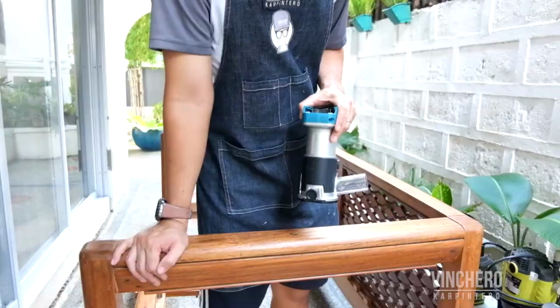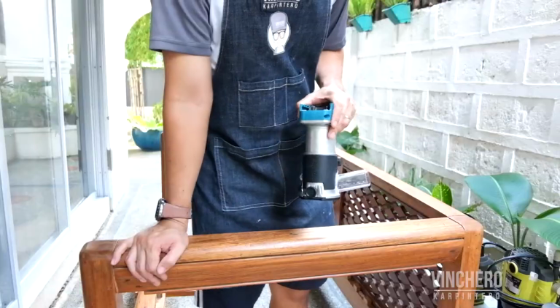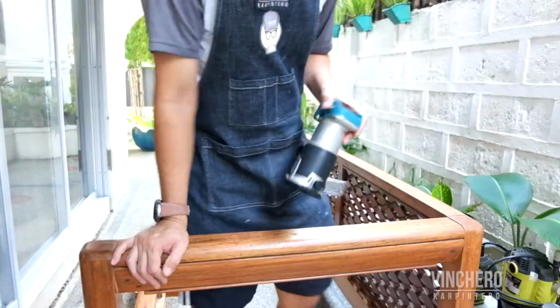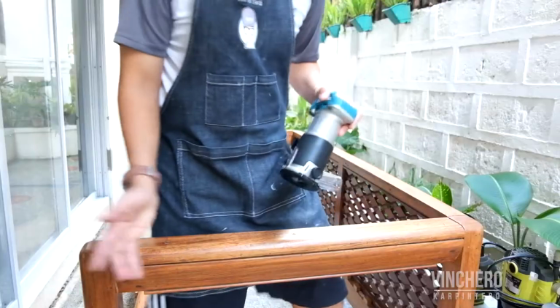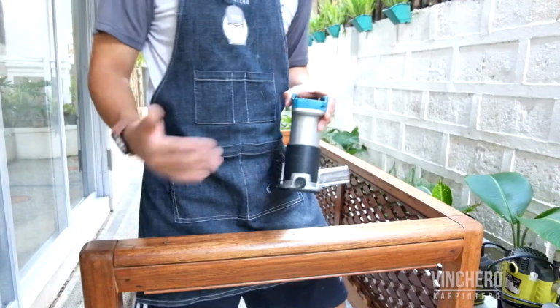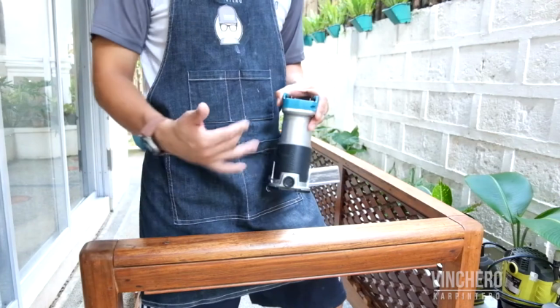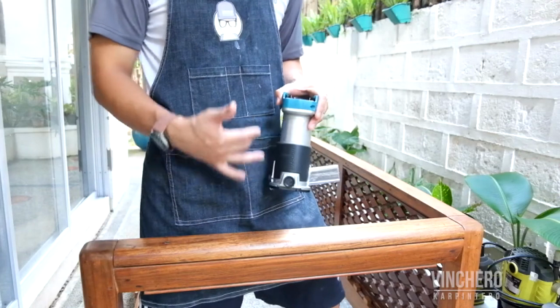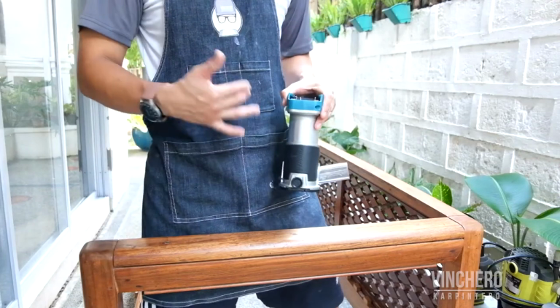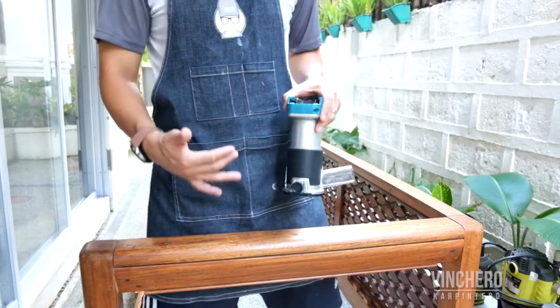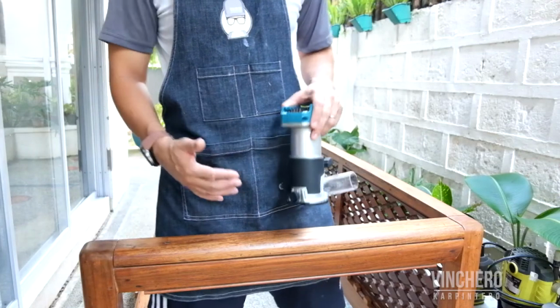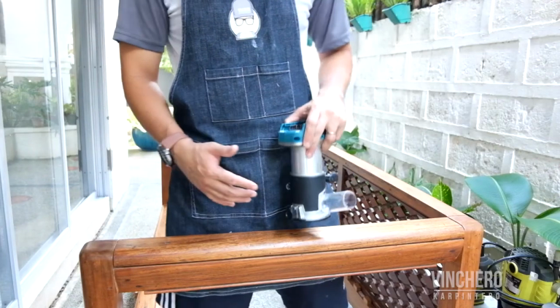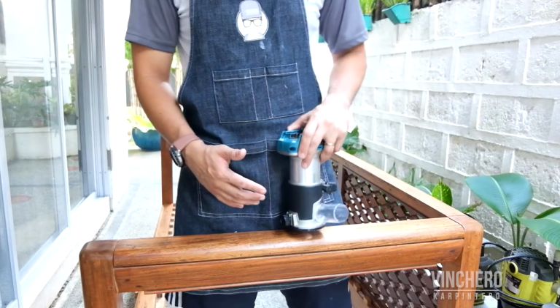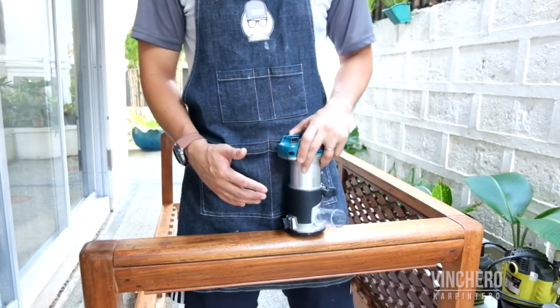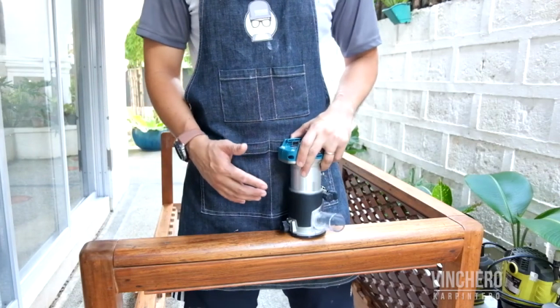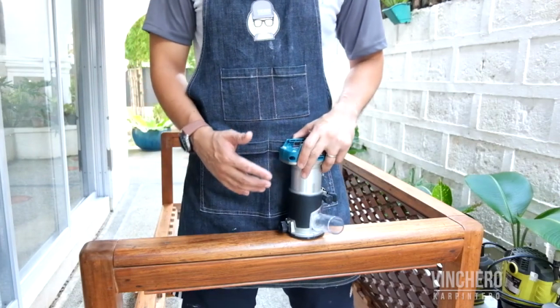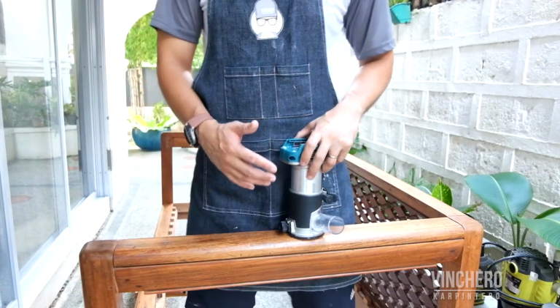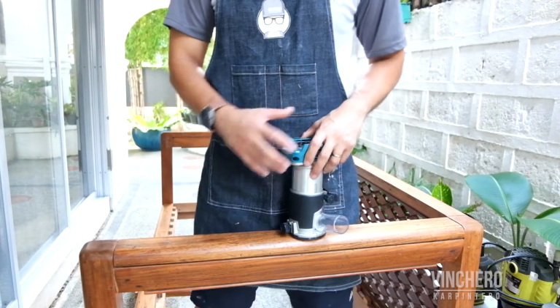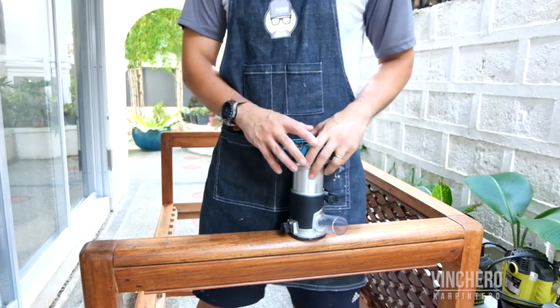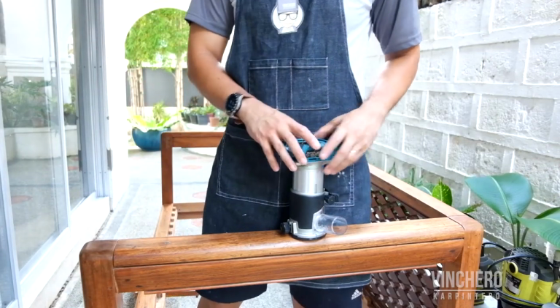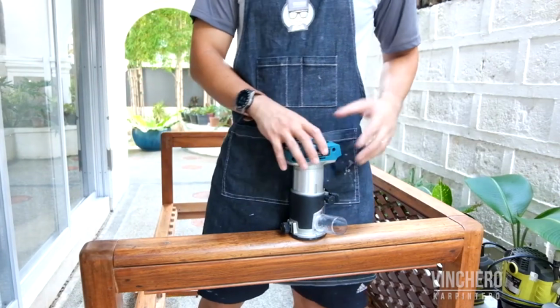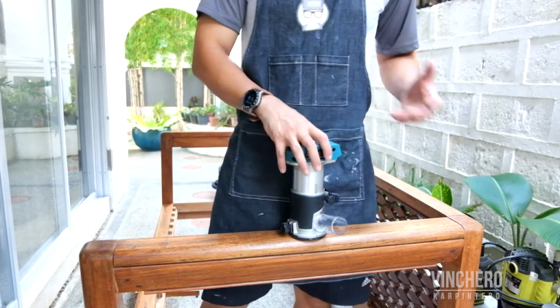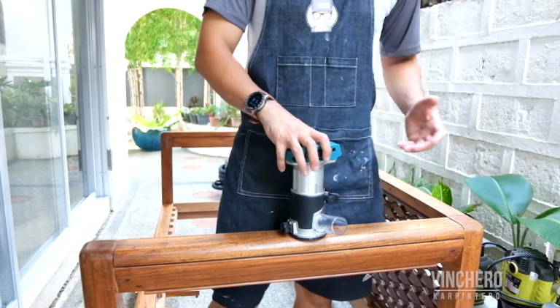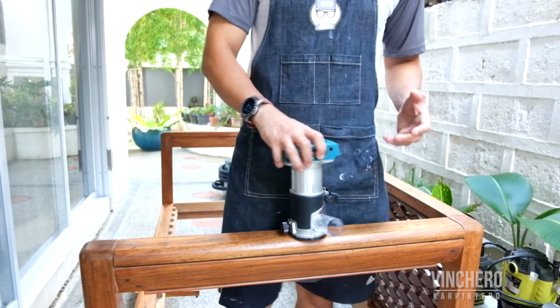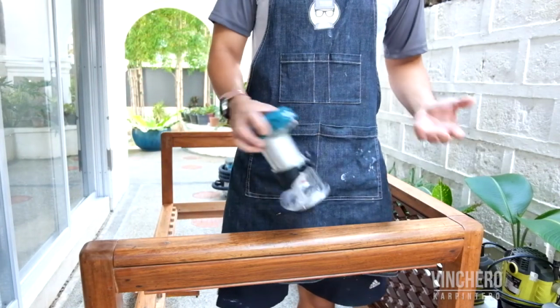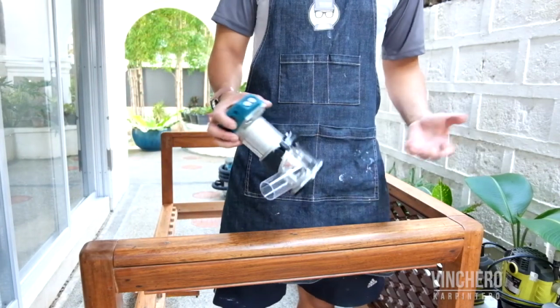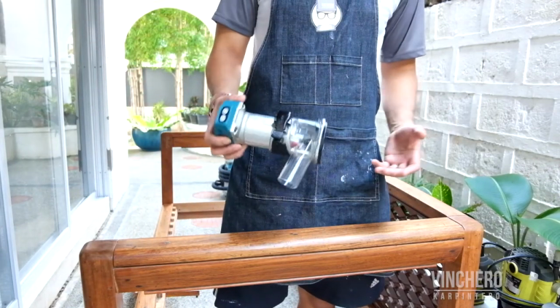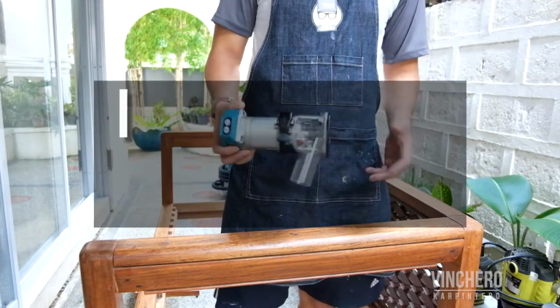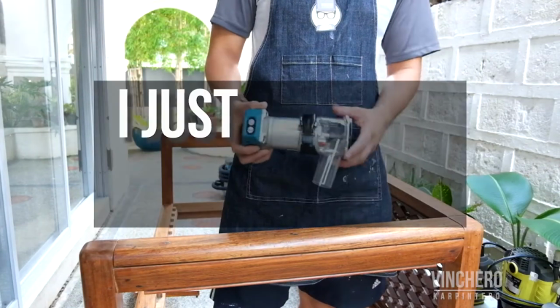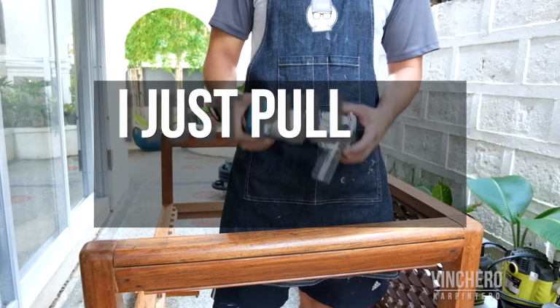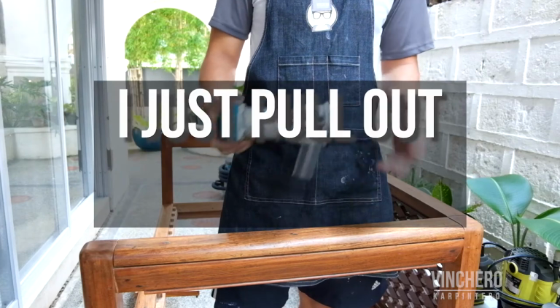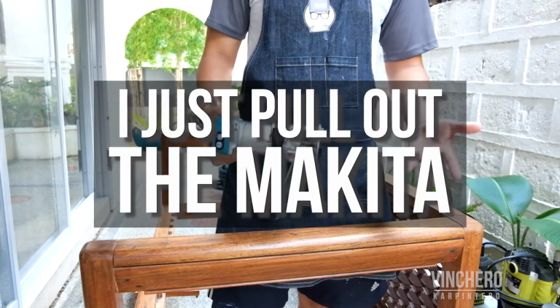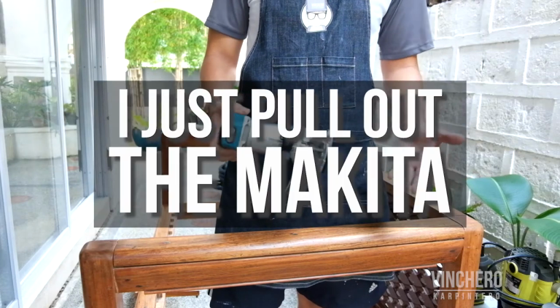Now, every time I need to route something, I don't need to decide whether I want a trim router or a plunge router. I just pull out the Makita.